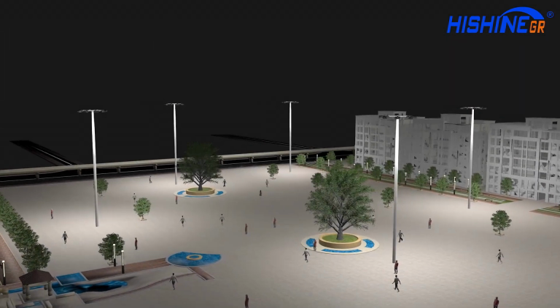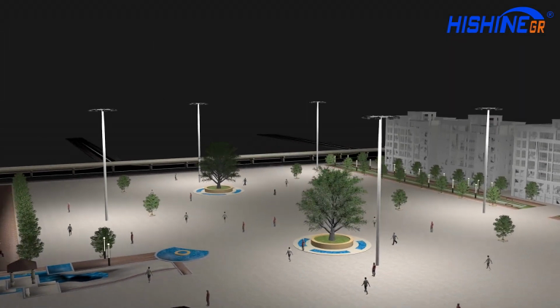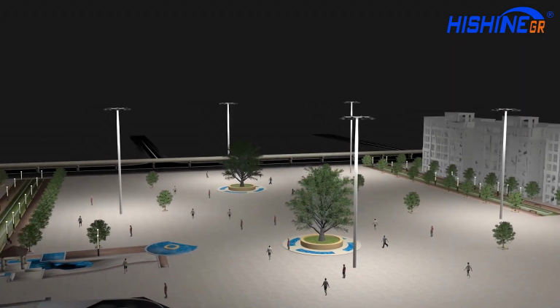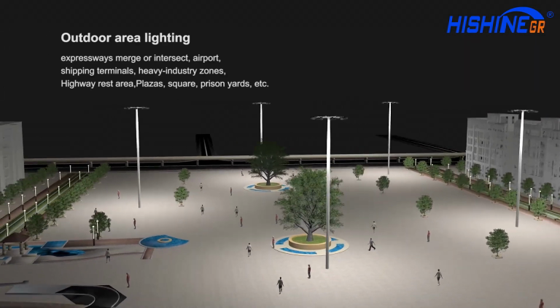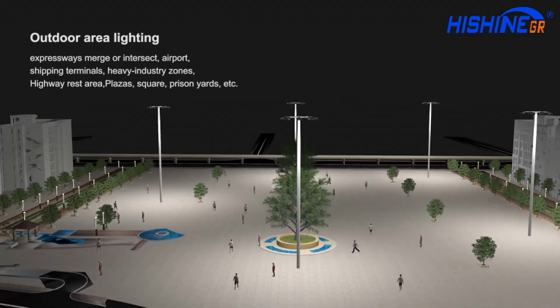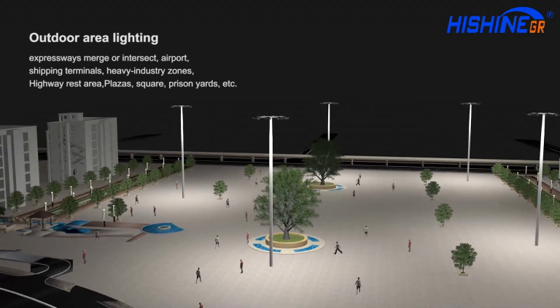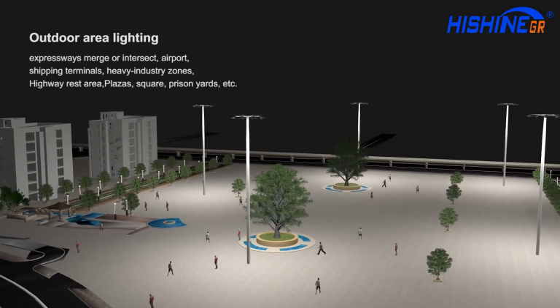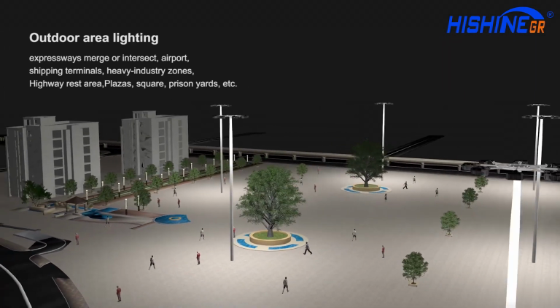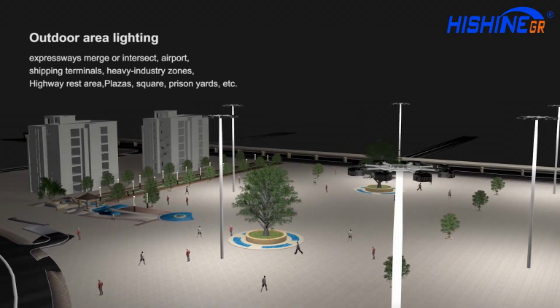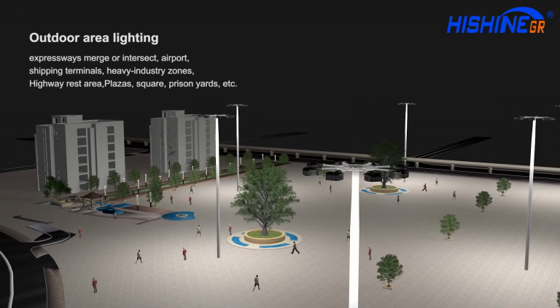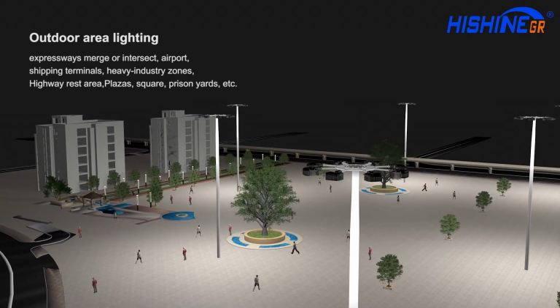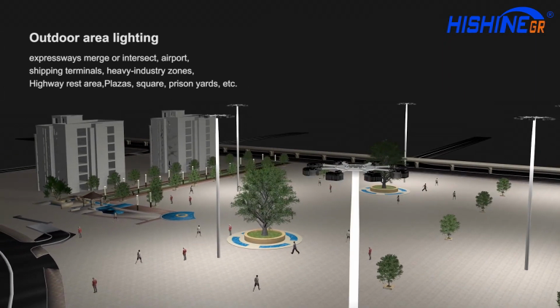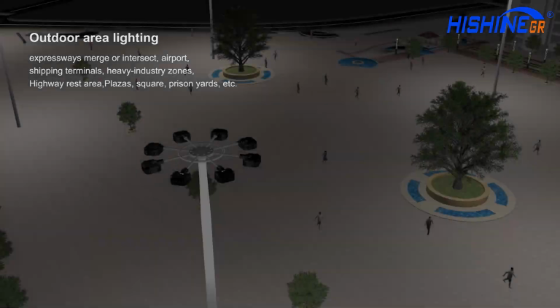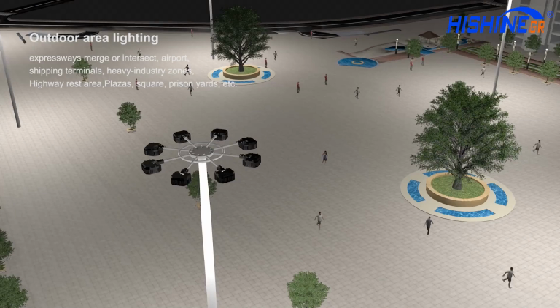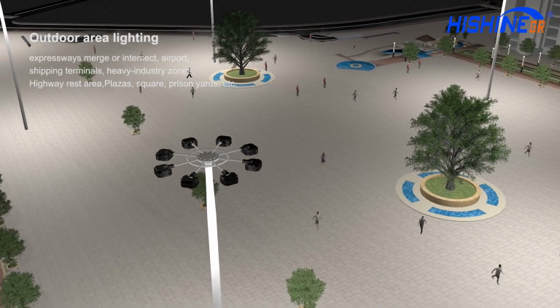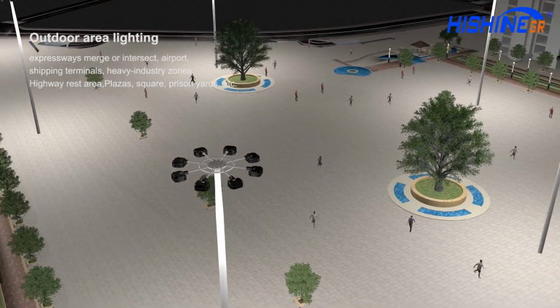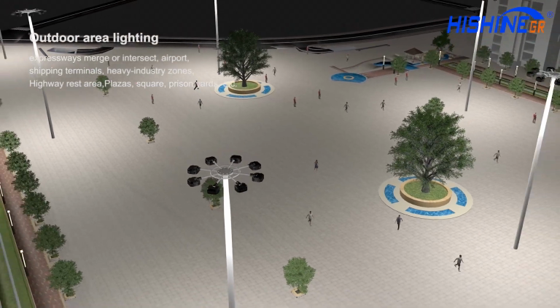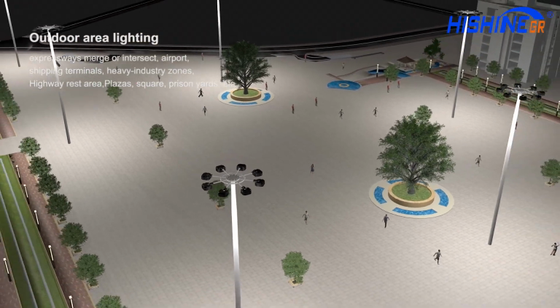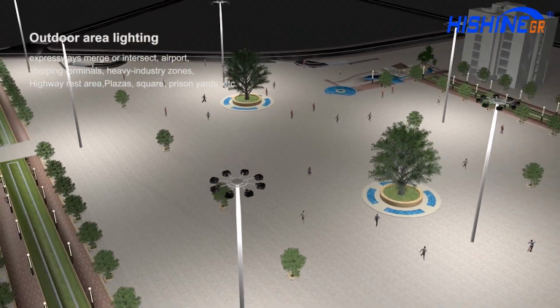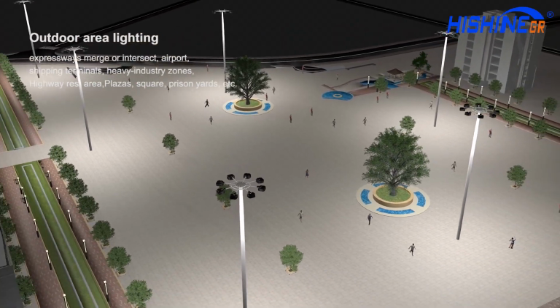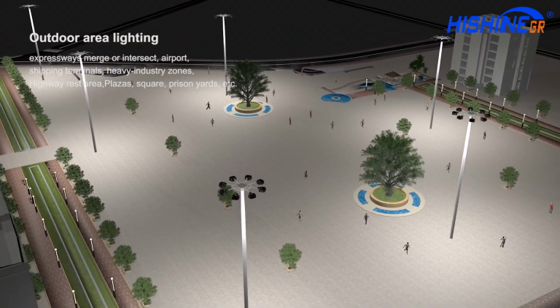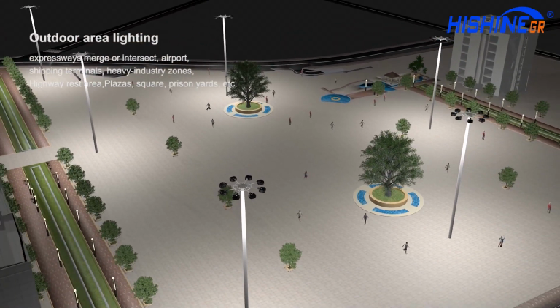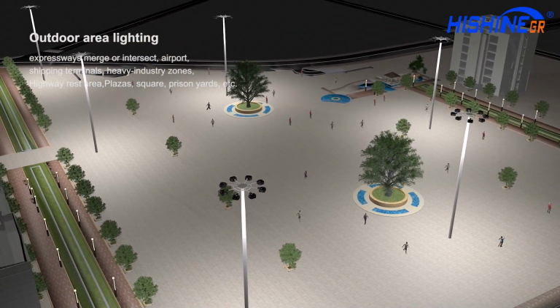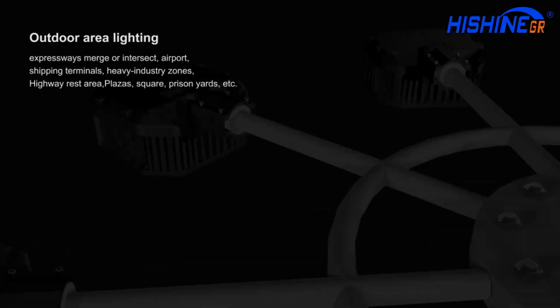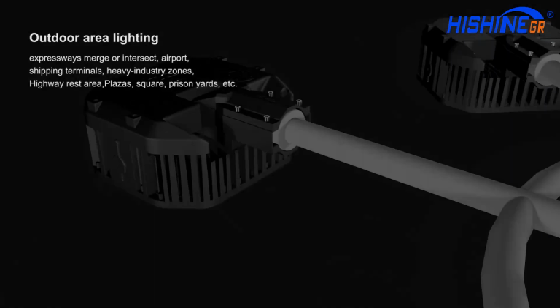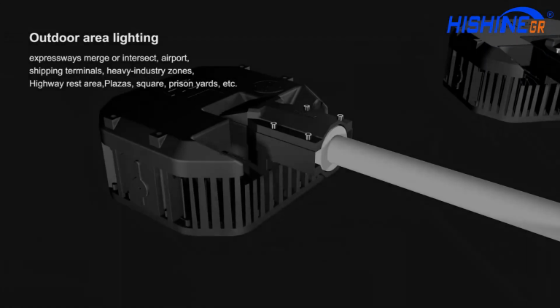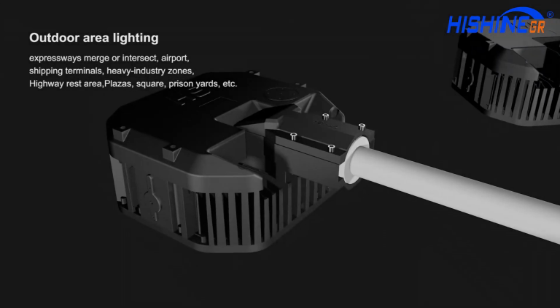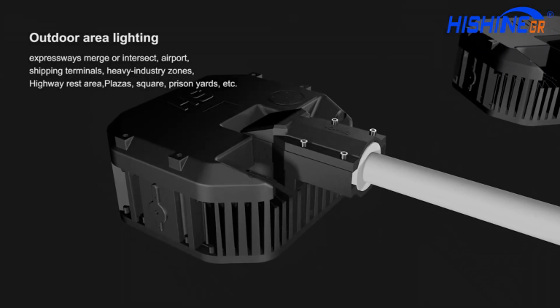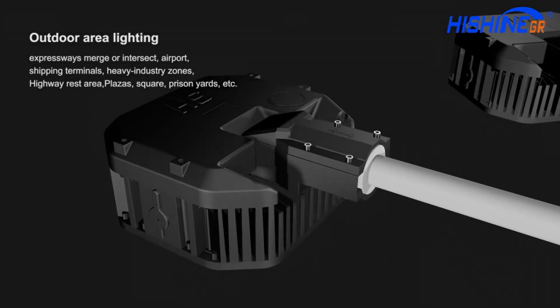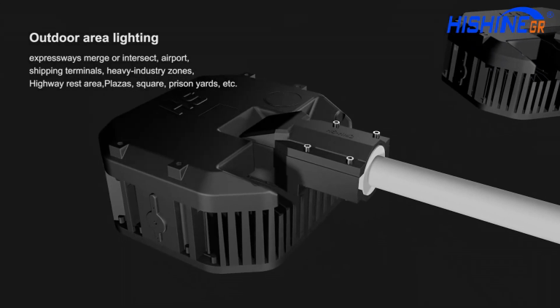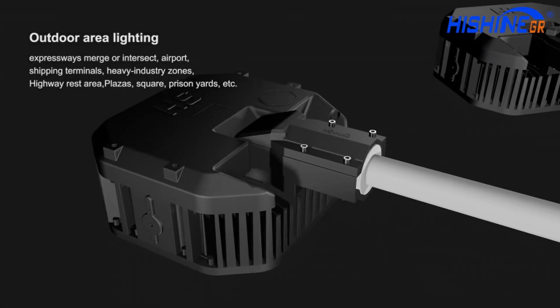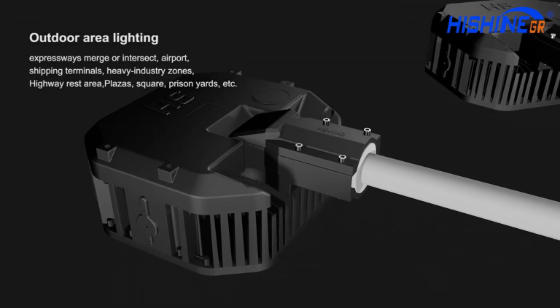HiShude applies to highway, airport, wharf, heavy industry, squares, etc.